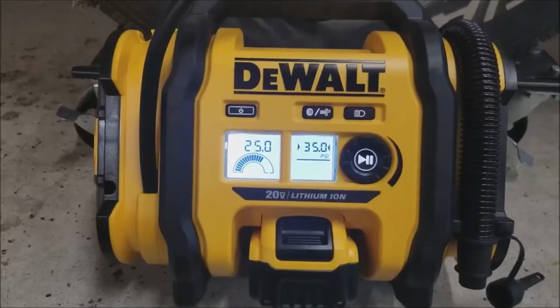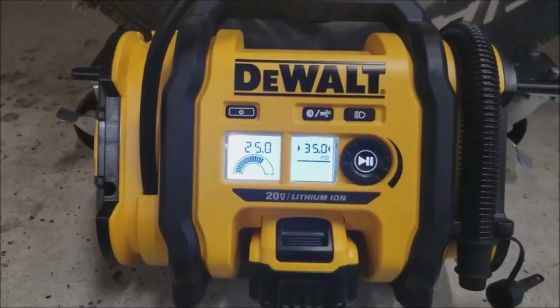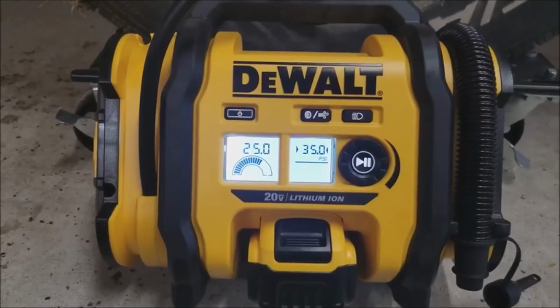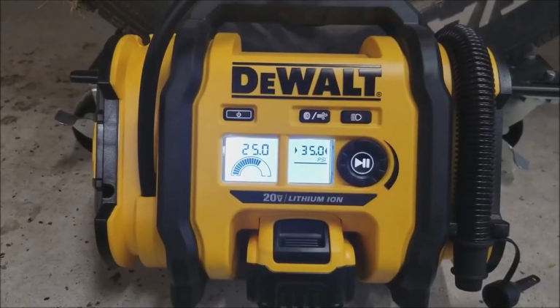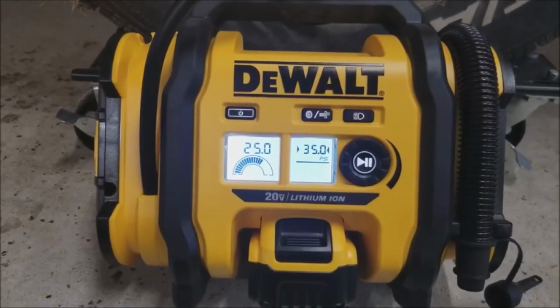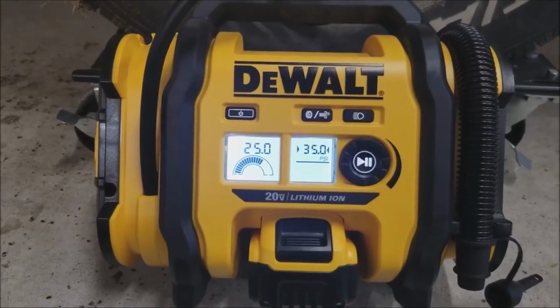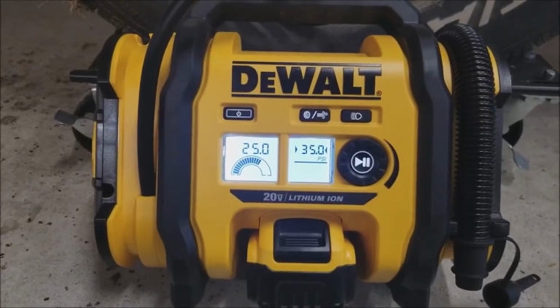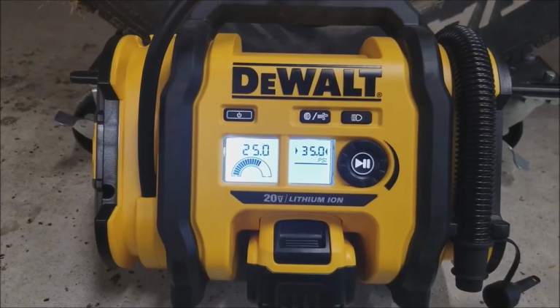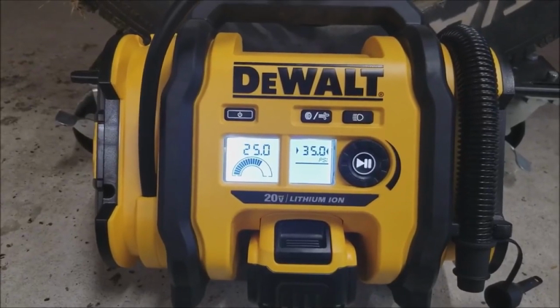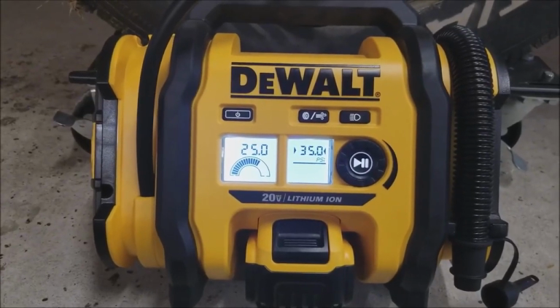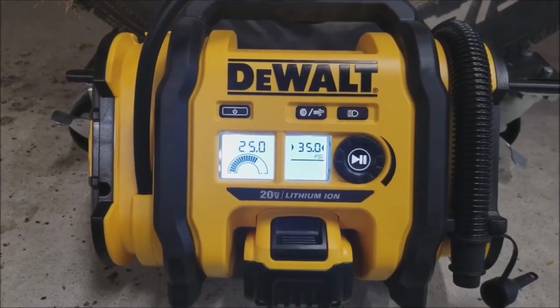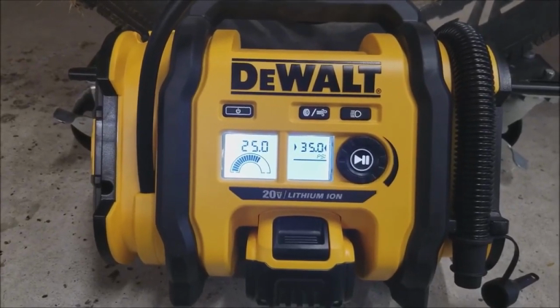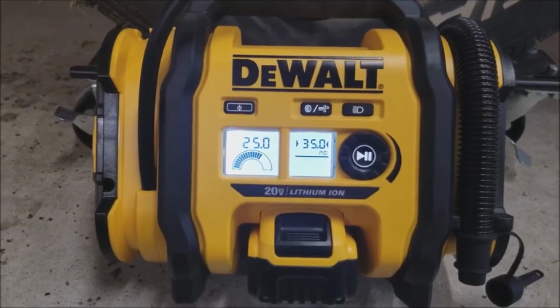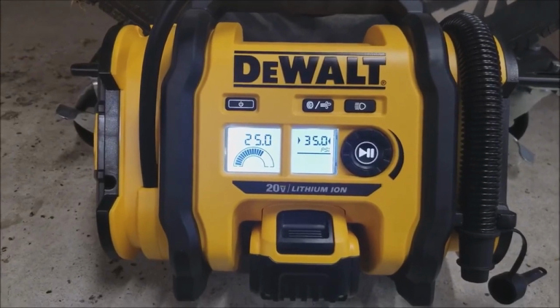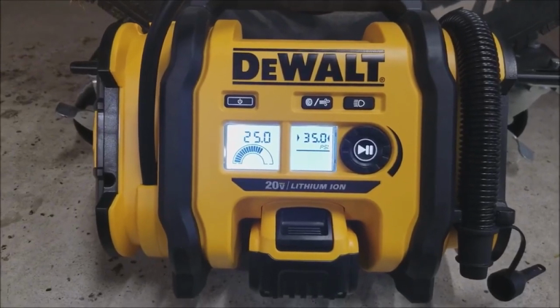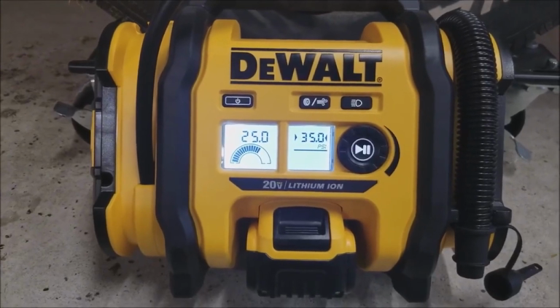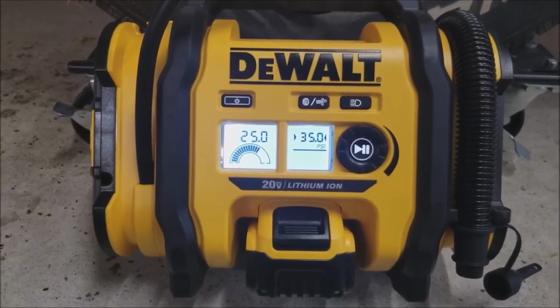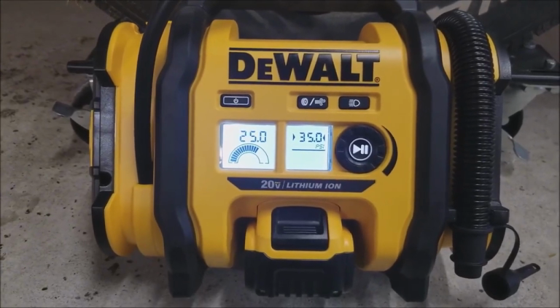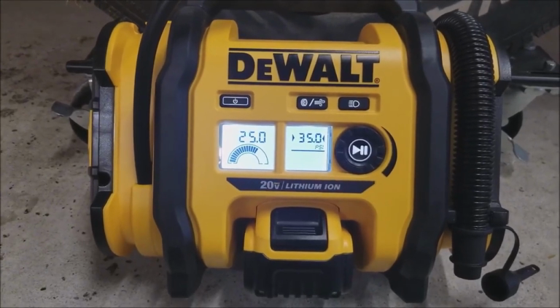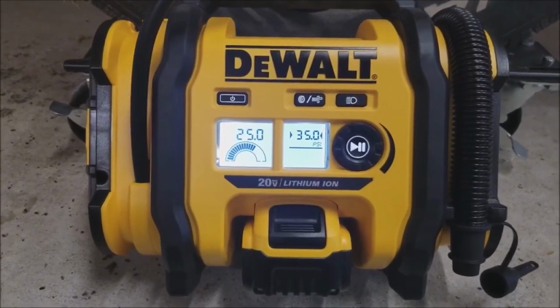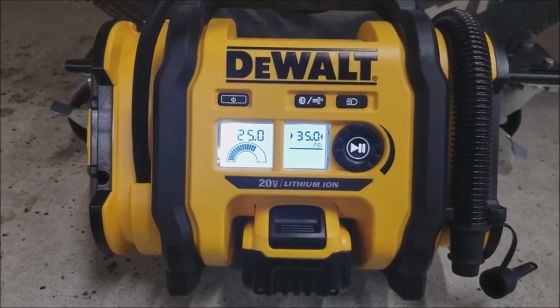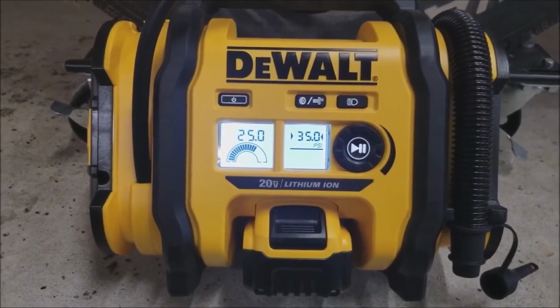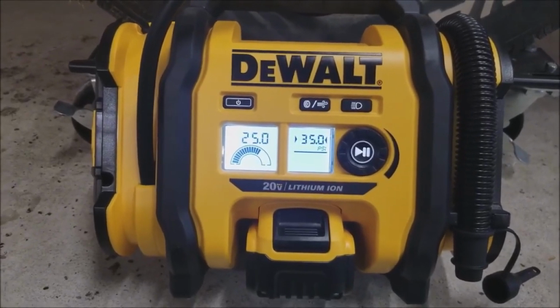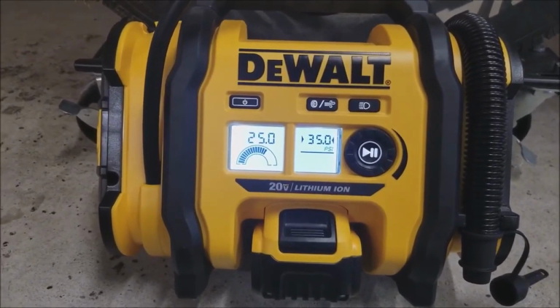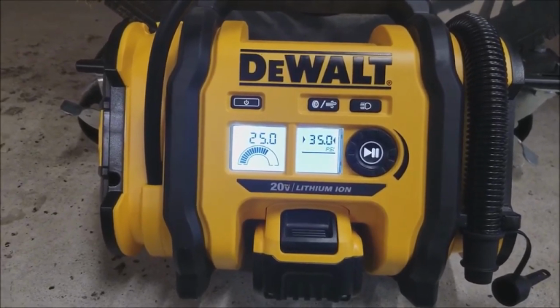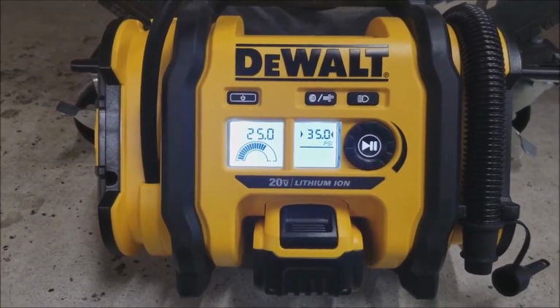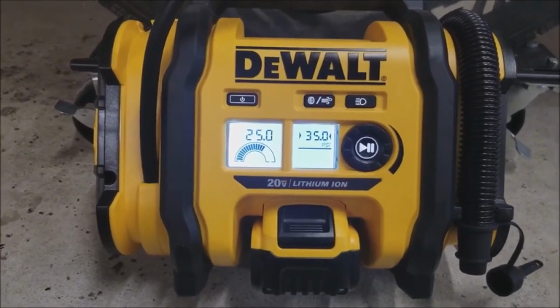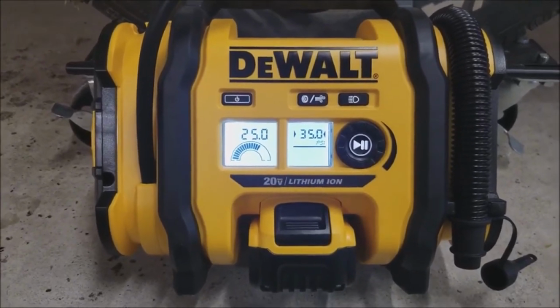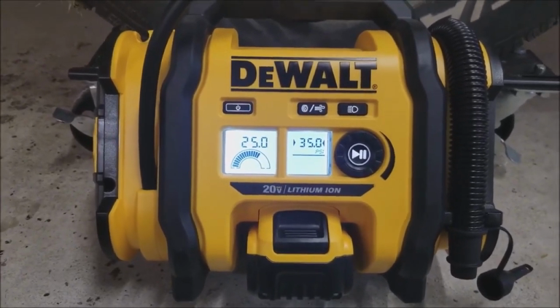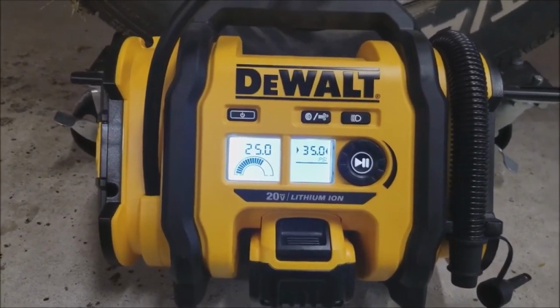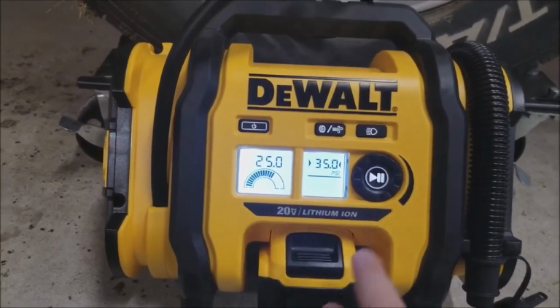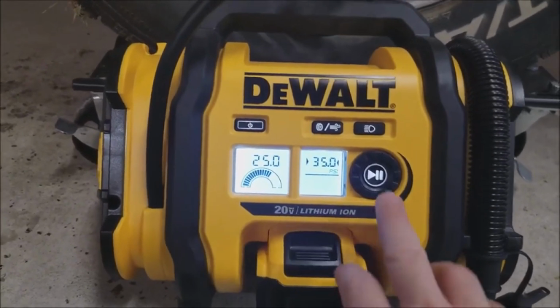Our last comparison will be the DeWalt cordless. You can see we're at 25 on the left side, and the right side we had it set at 35.